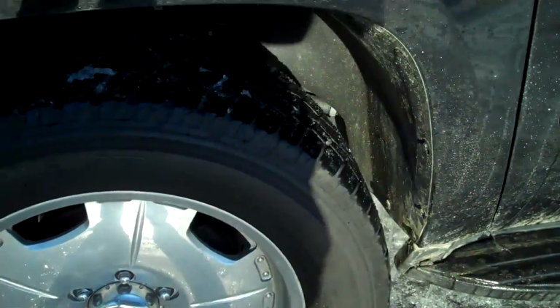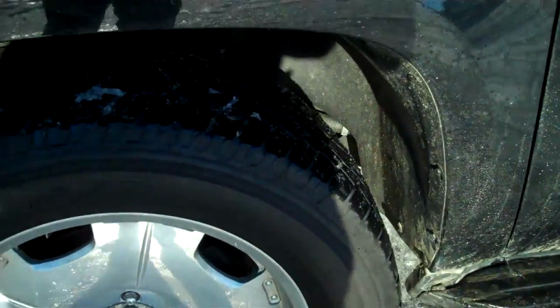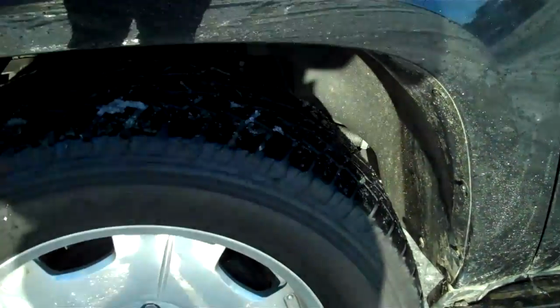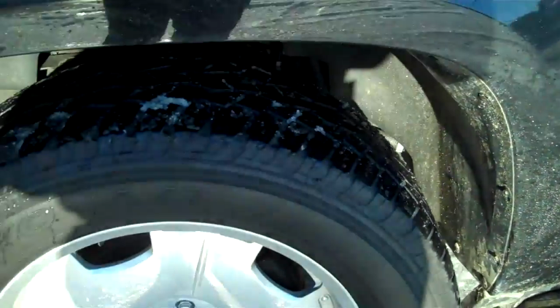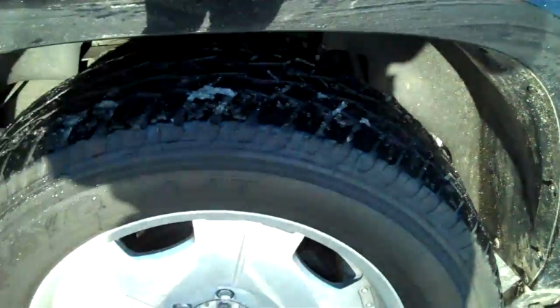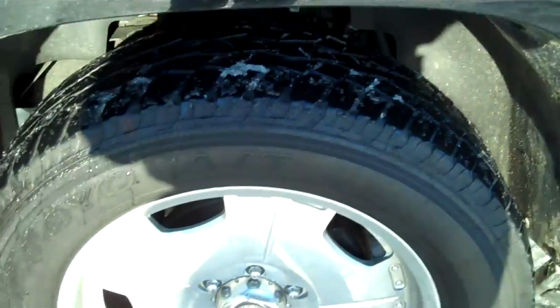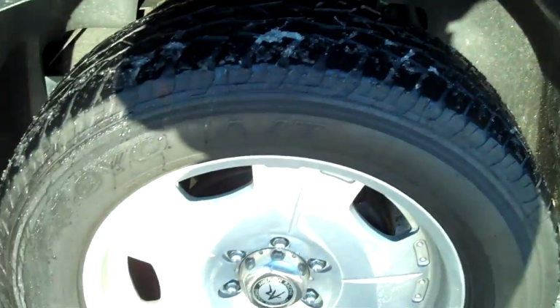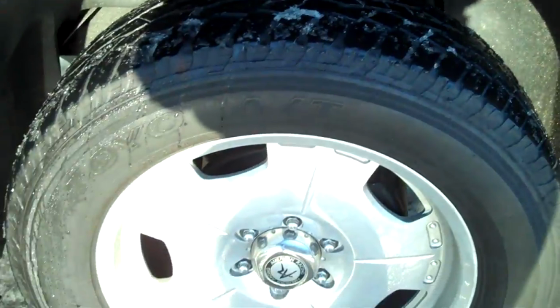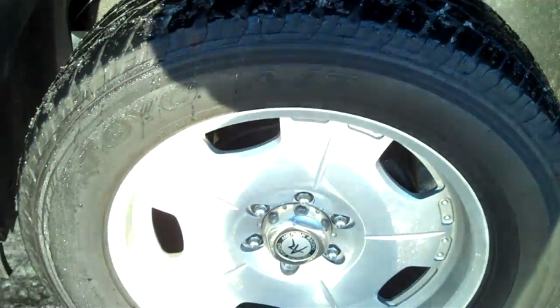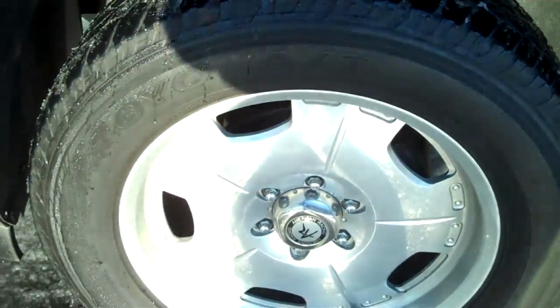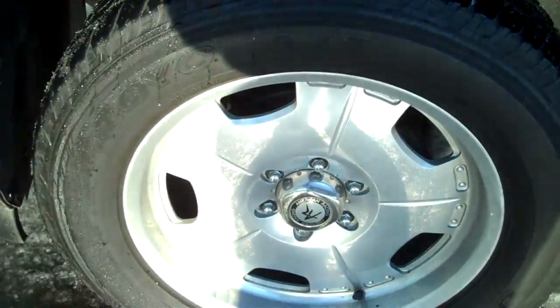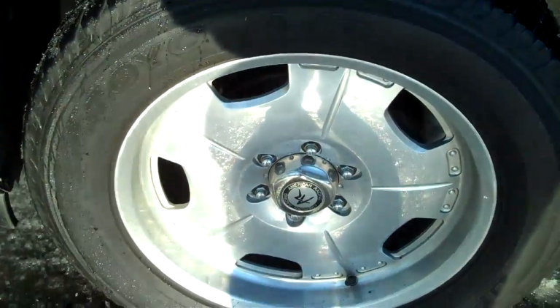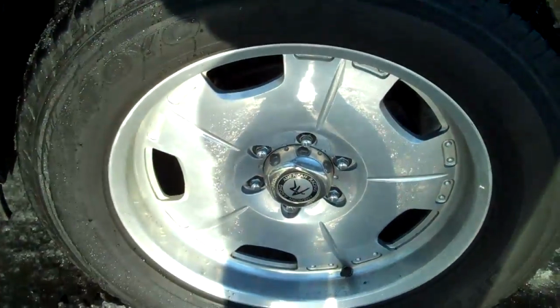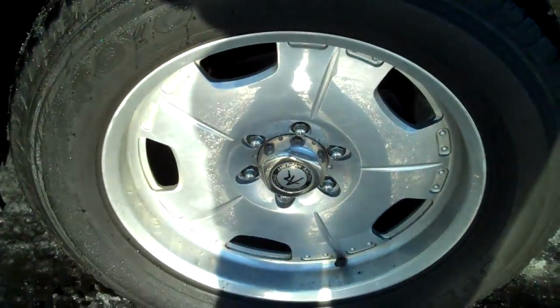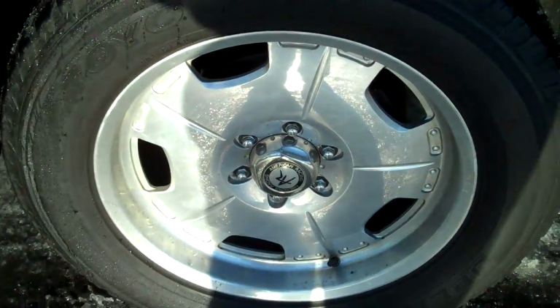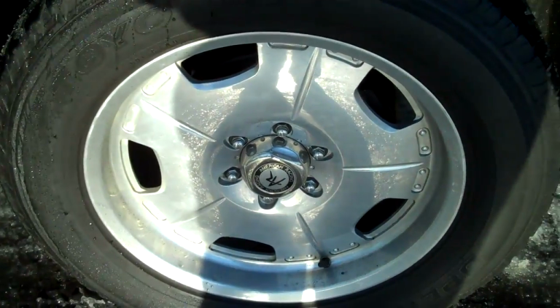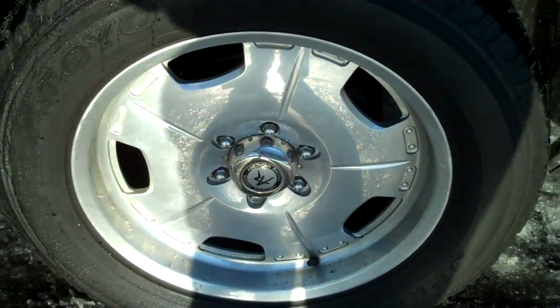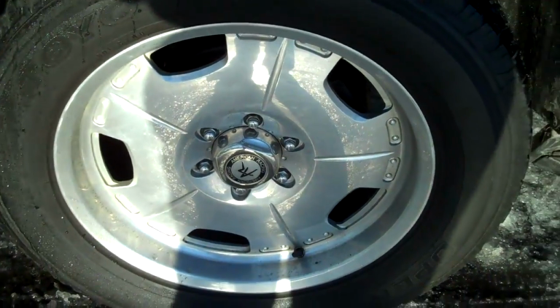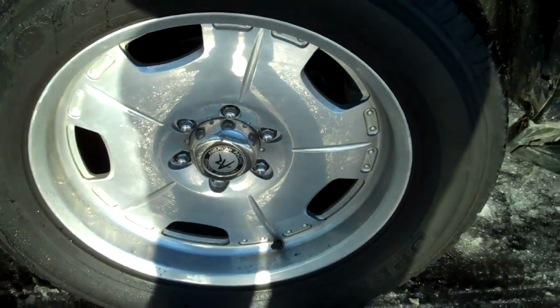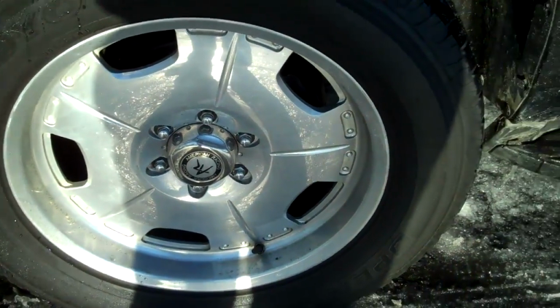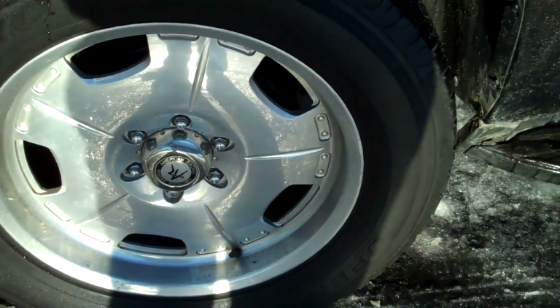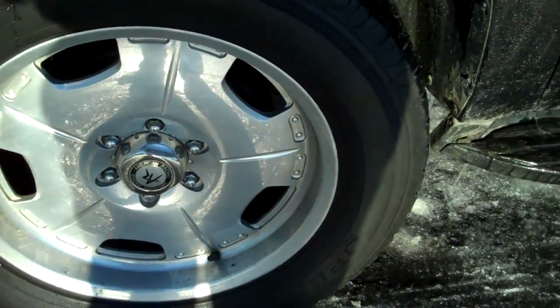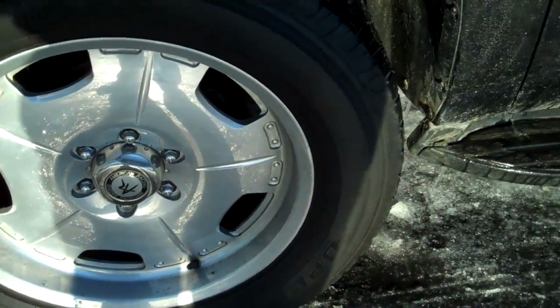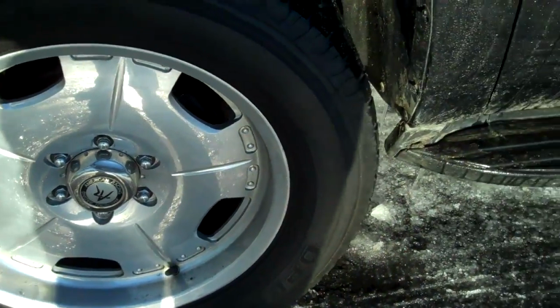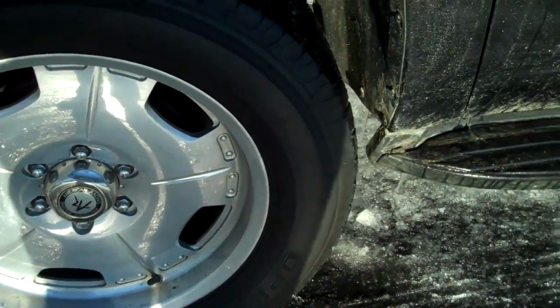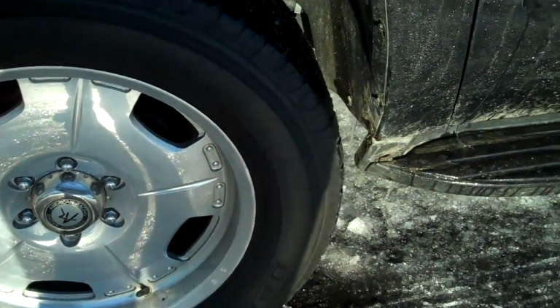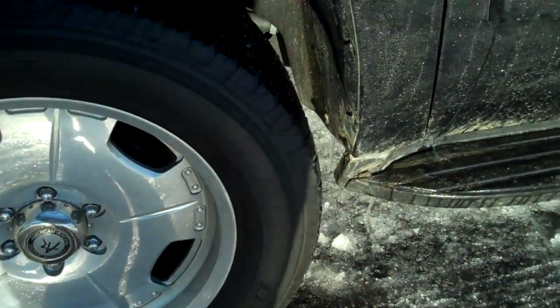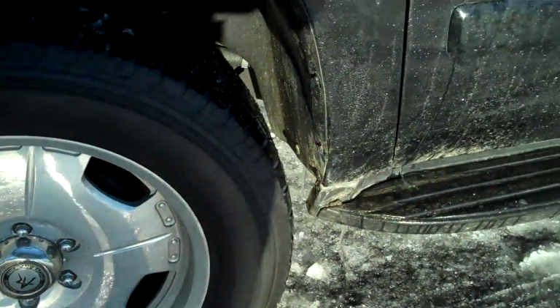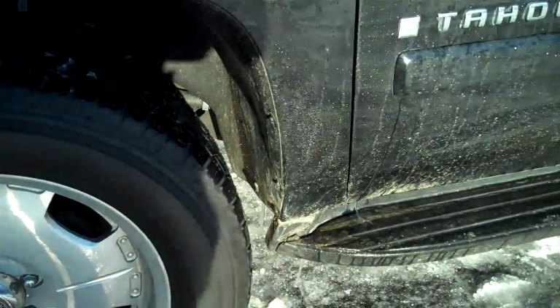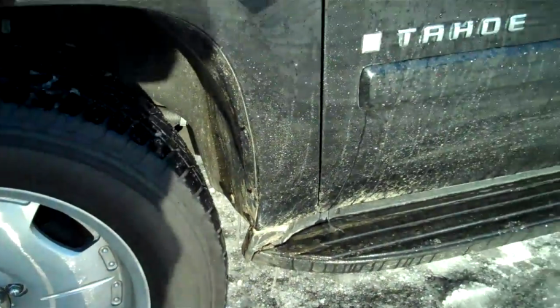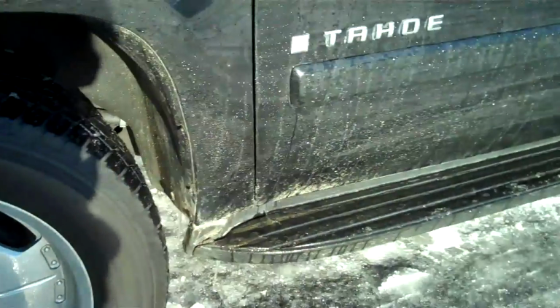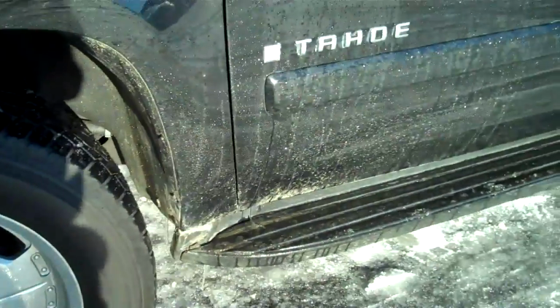Toyo tires, American Racing rims, real good aerodynamic look.